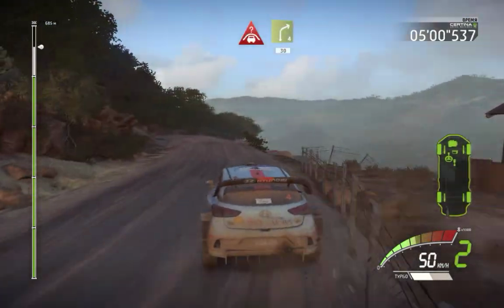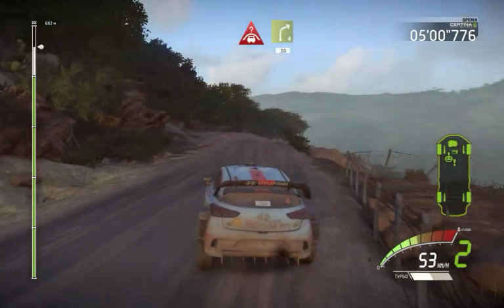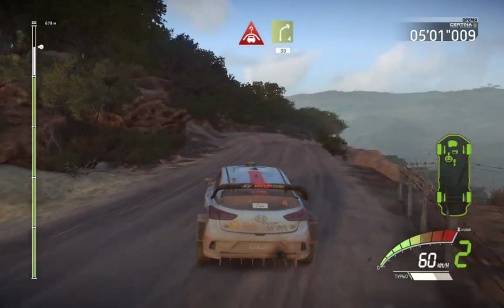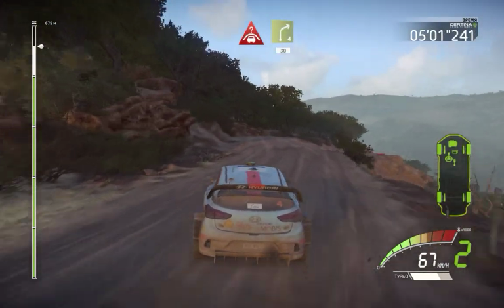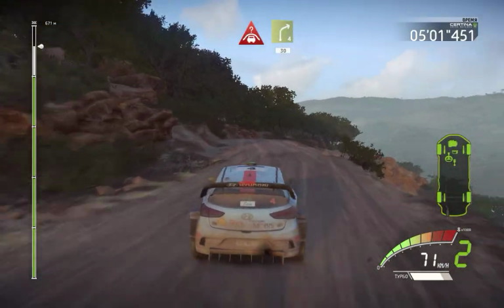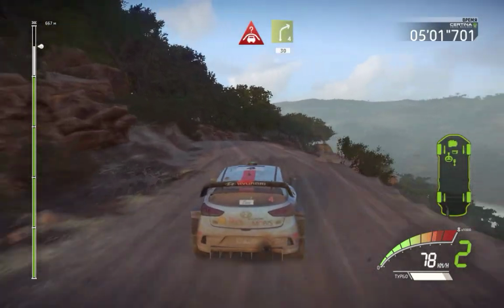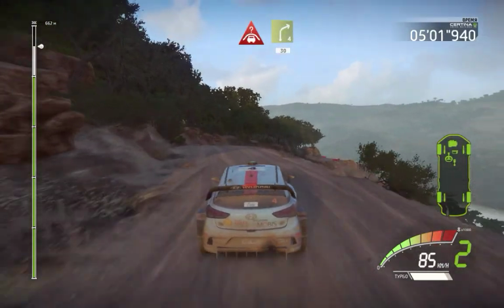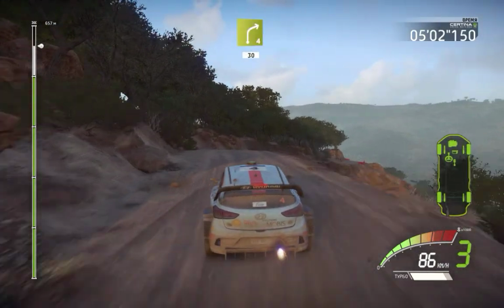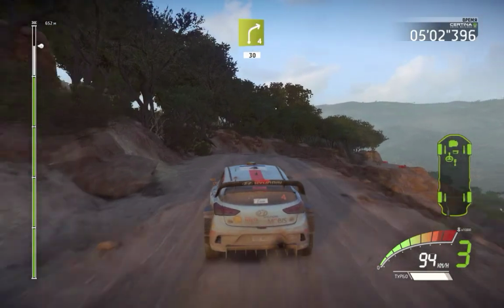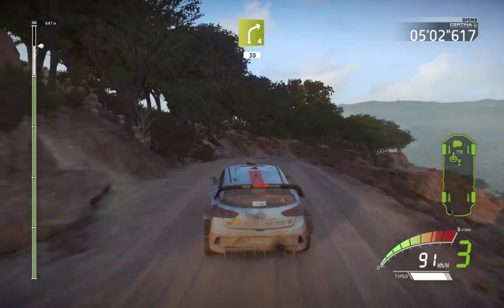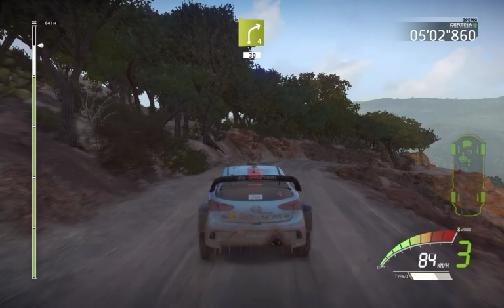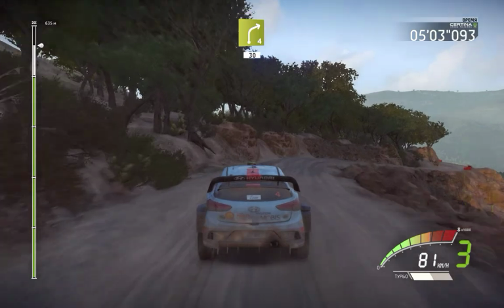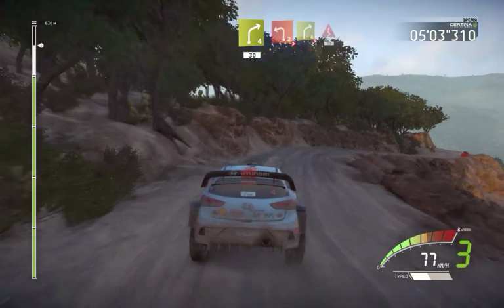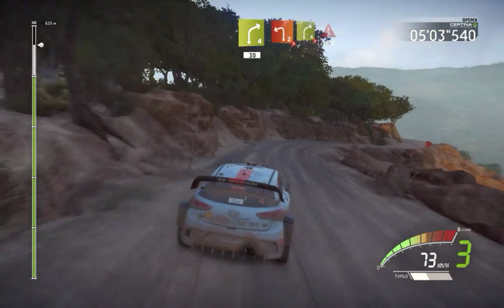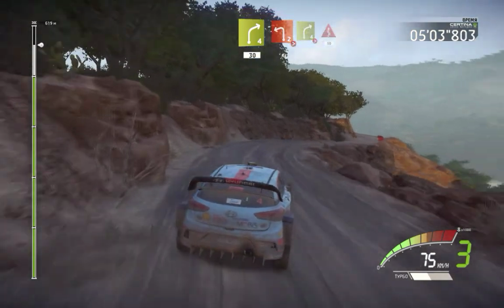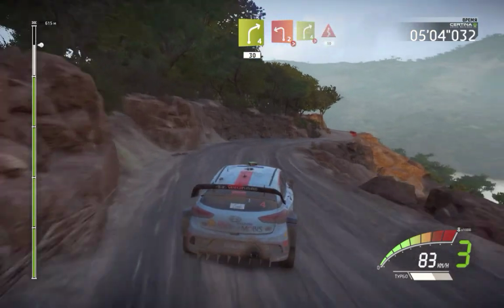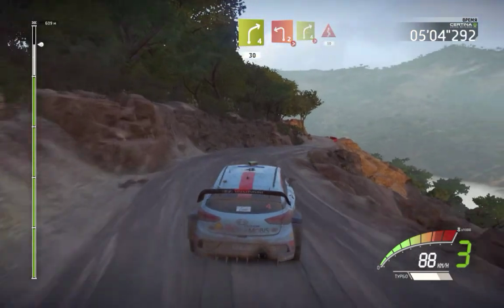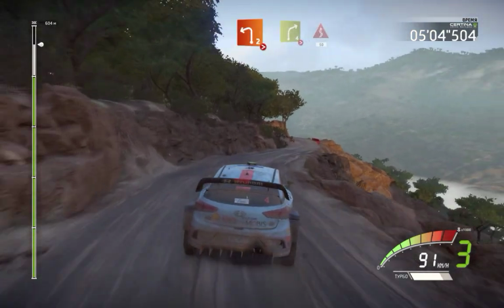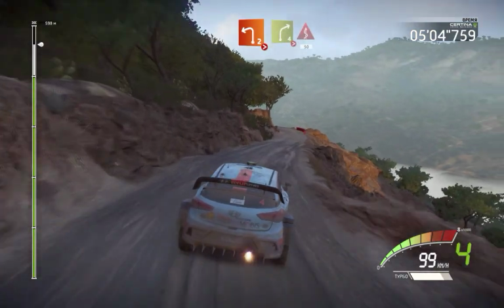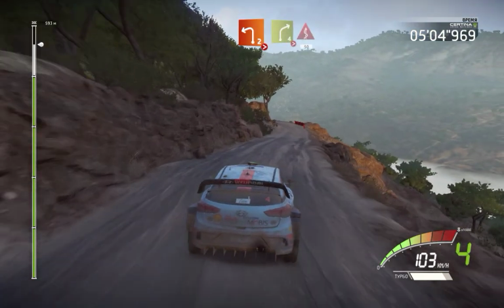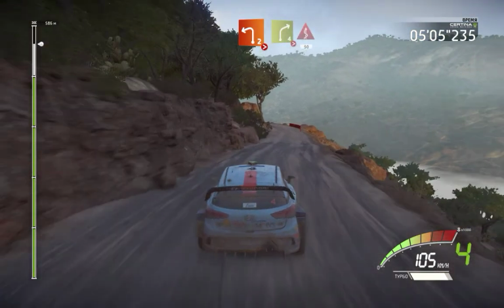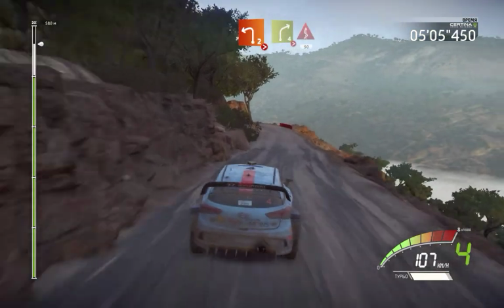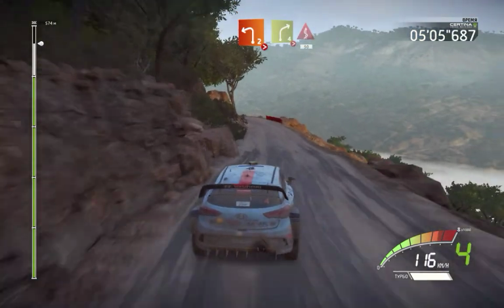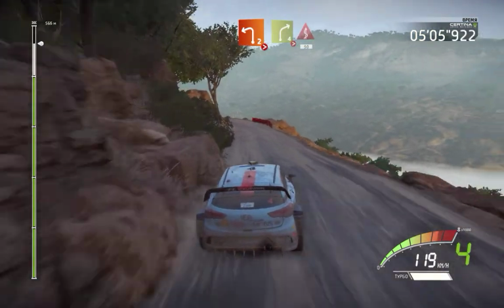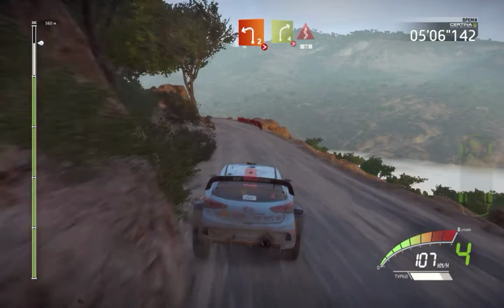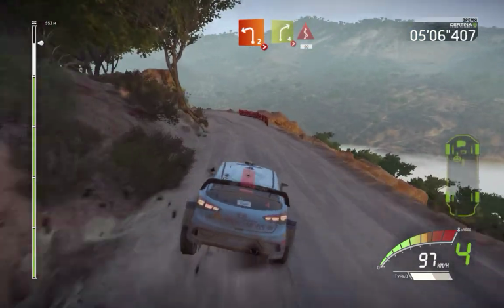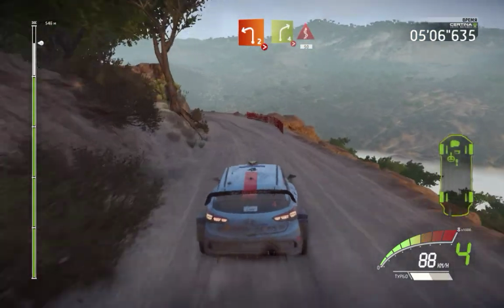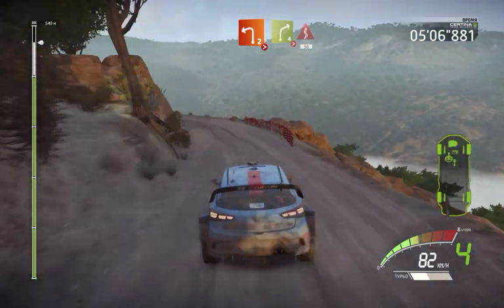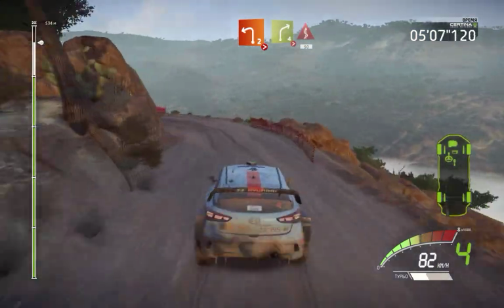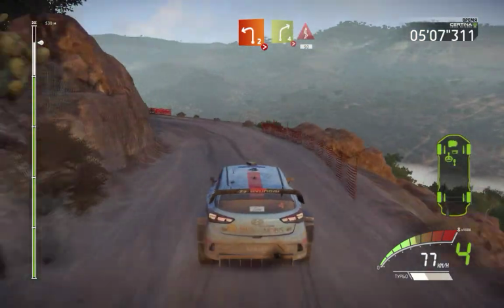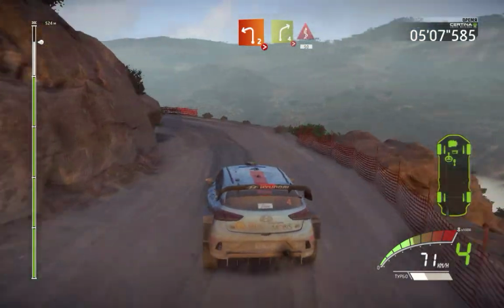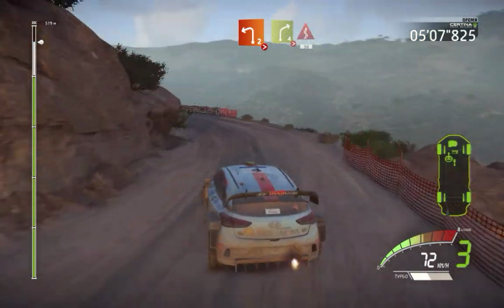Left 2 tightens, into right 4 tightens and kinks, 50.